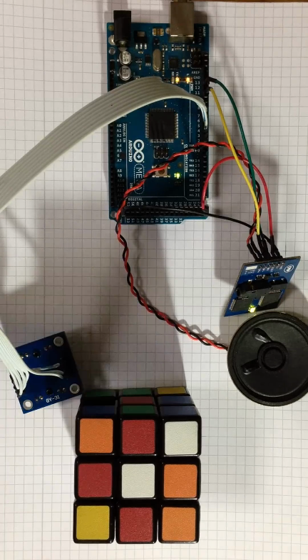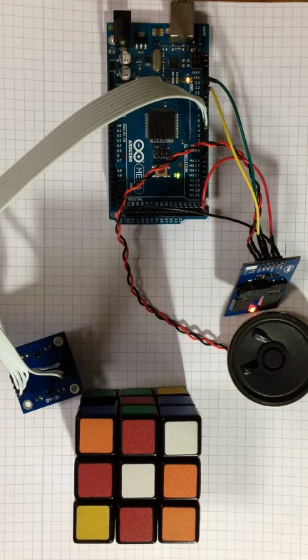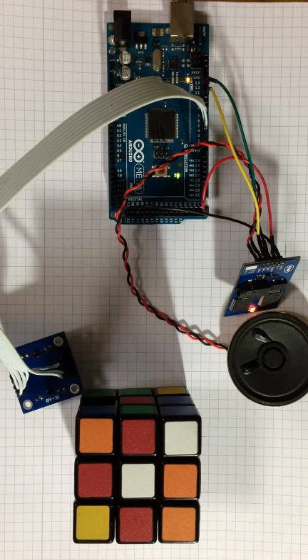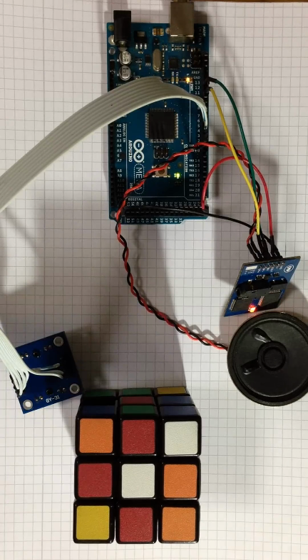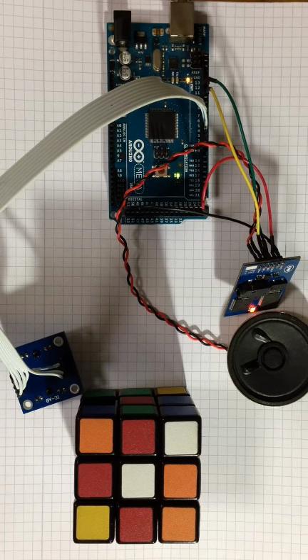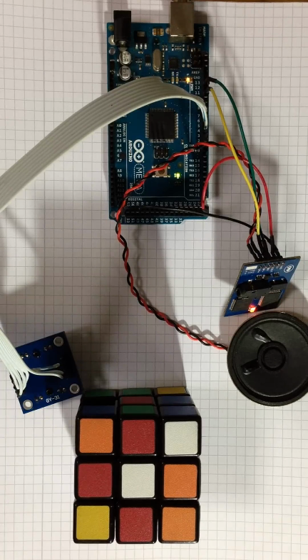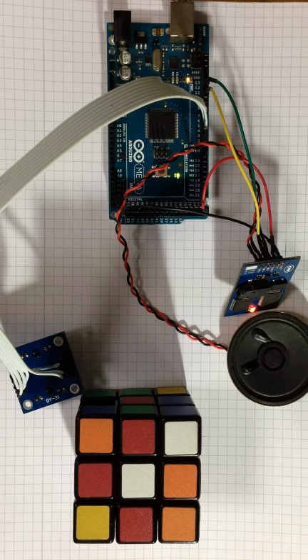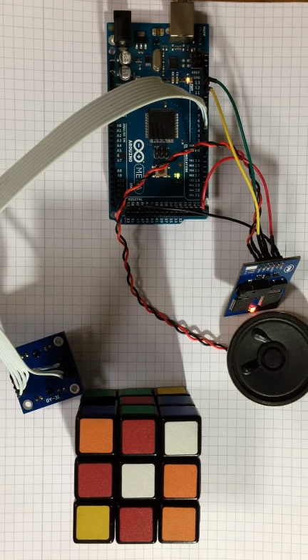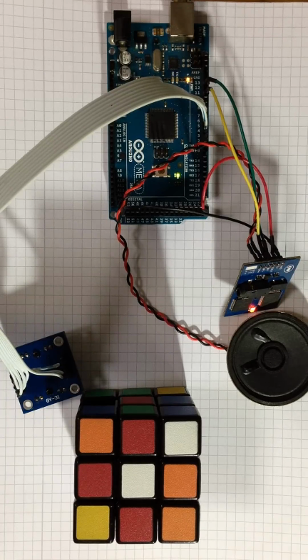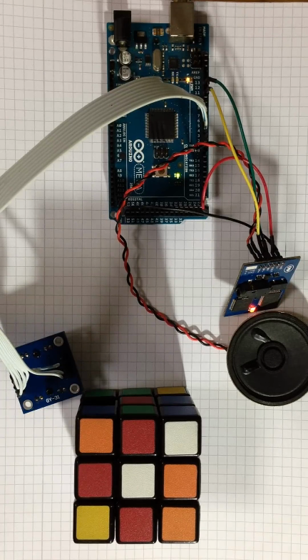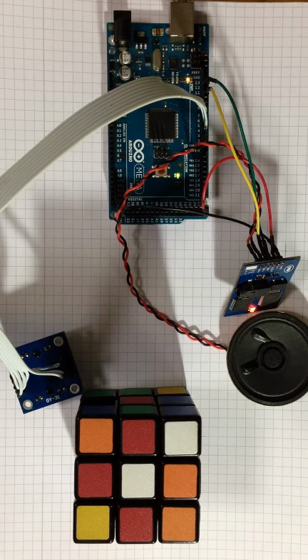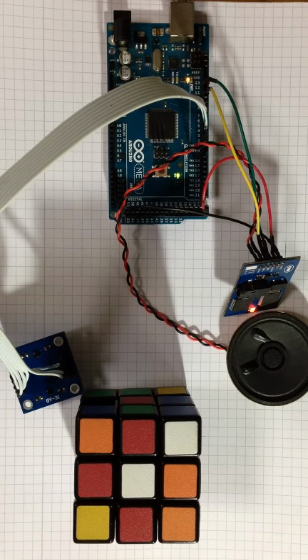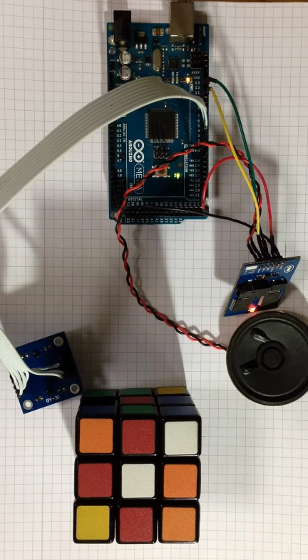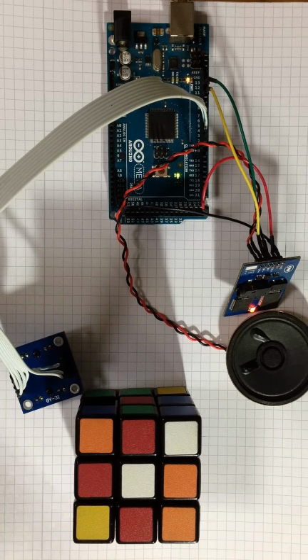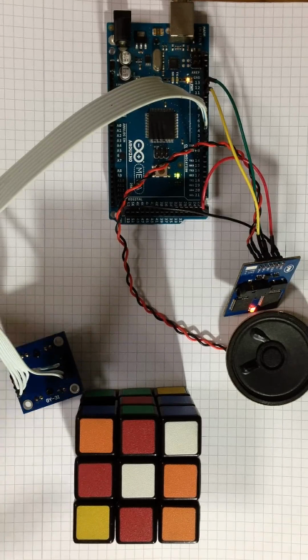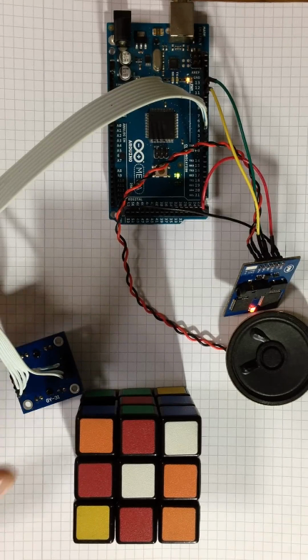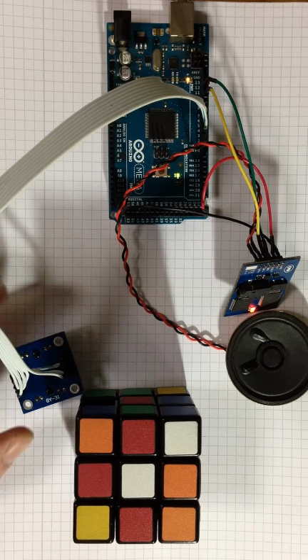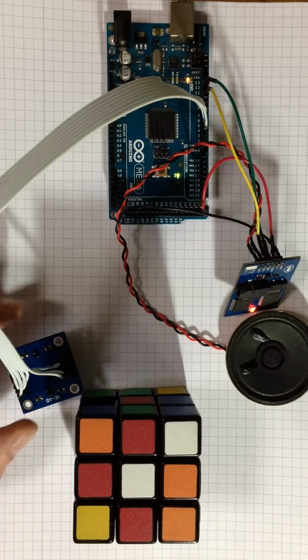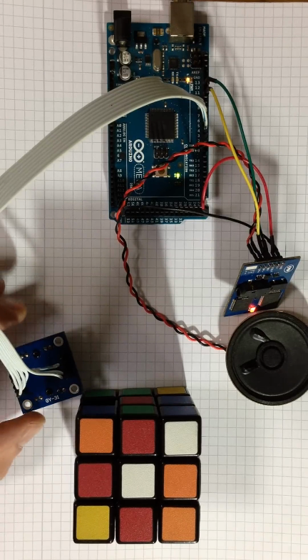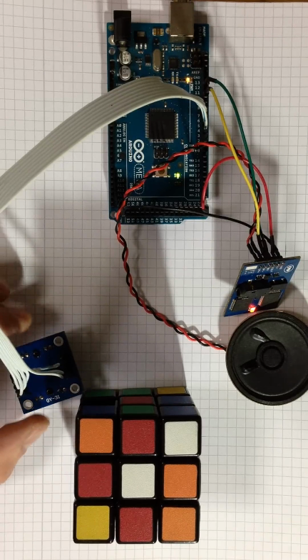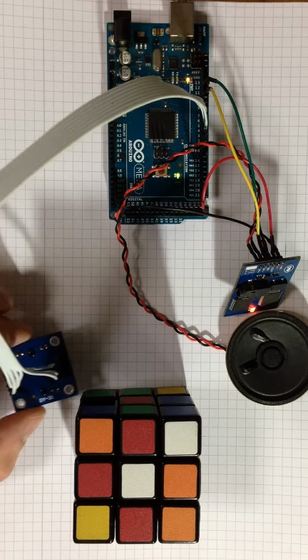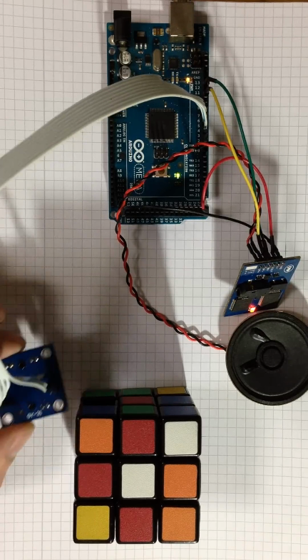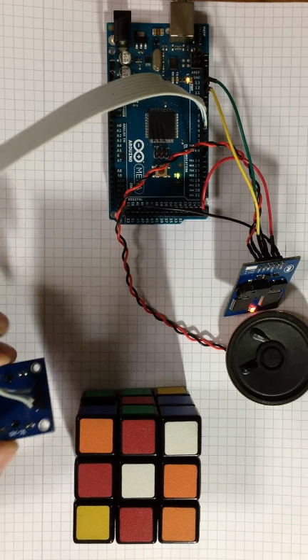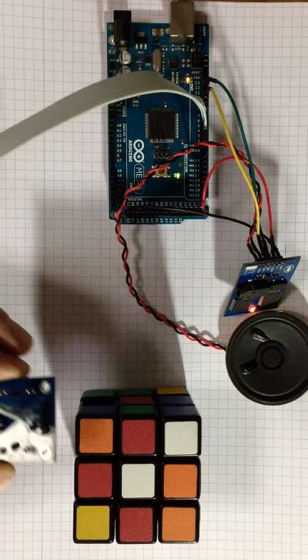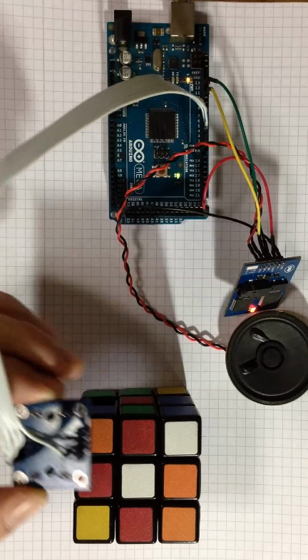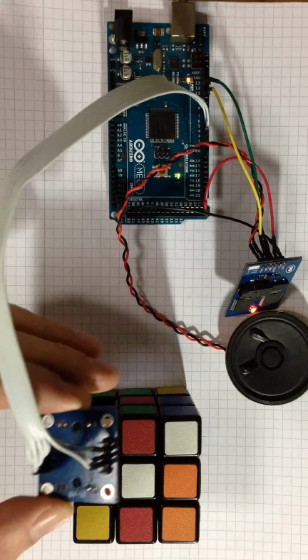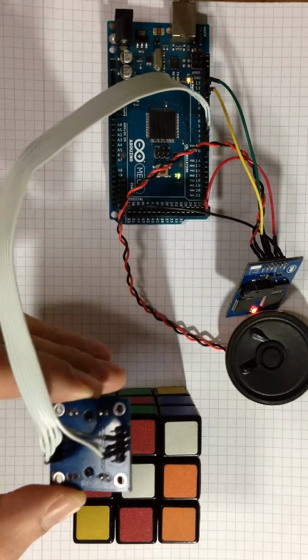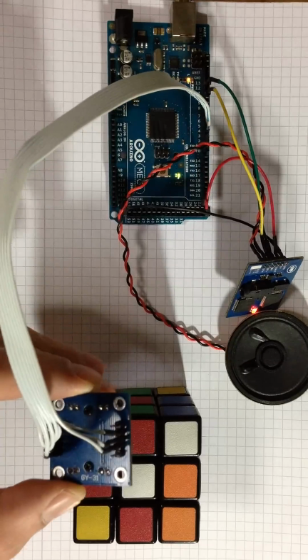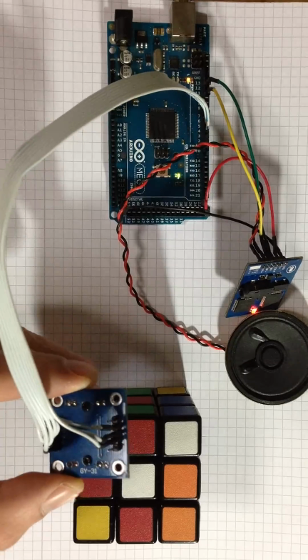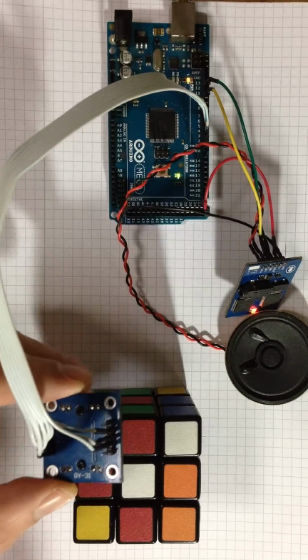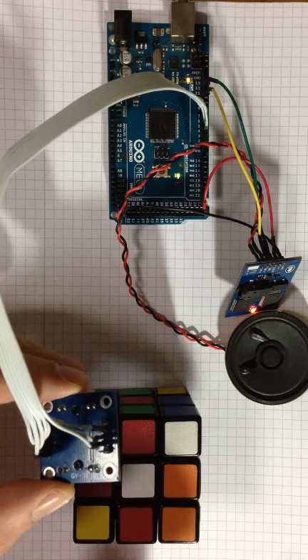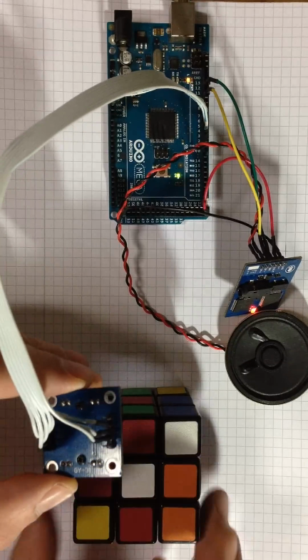Put the color sensor to the white object. Submit OK if it's done.